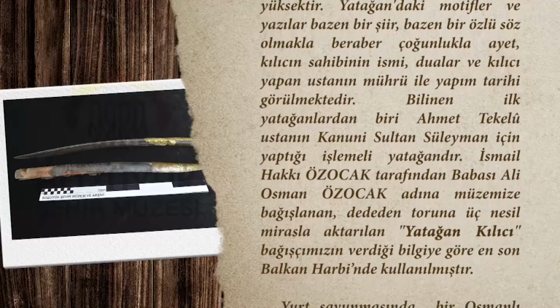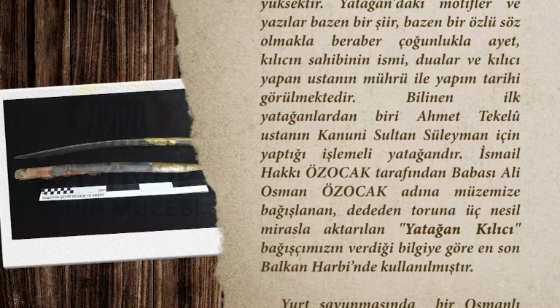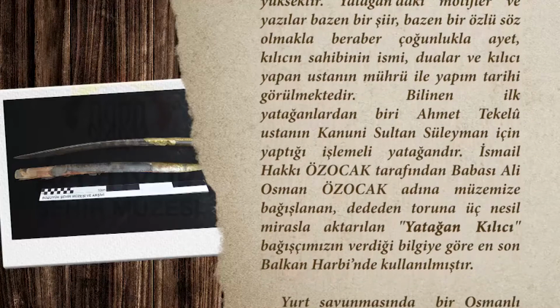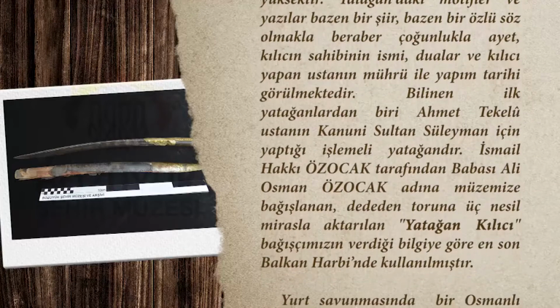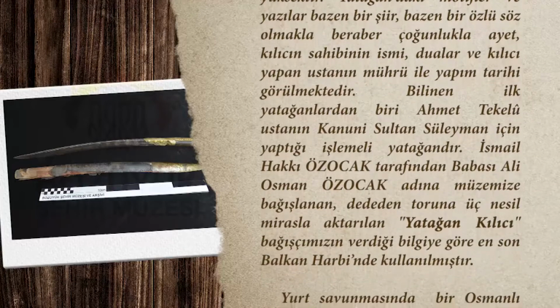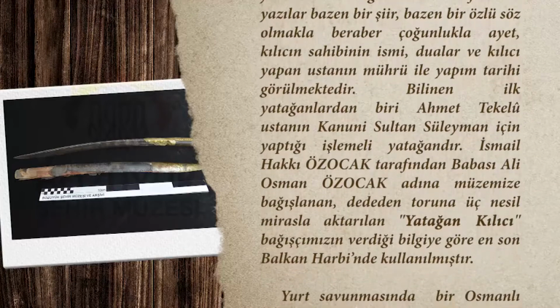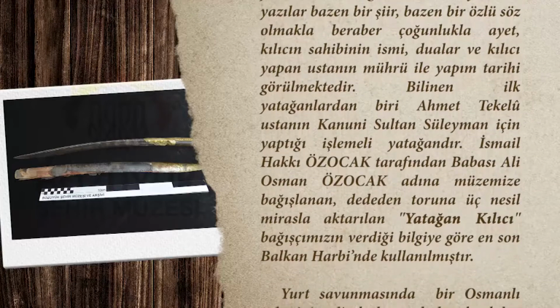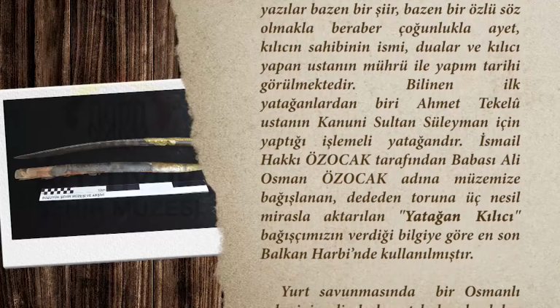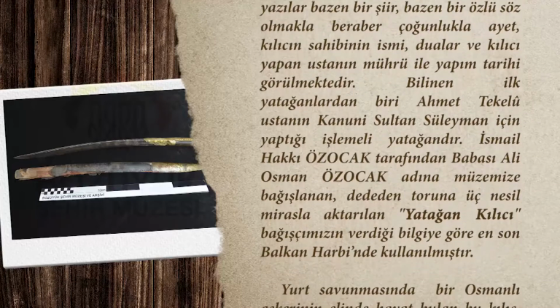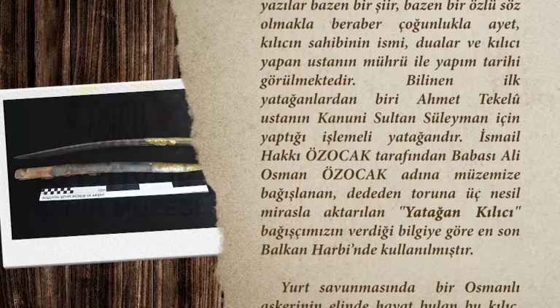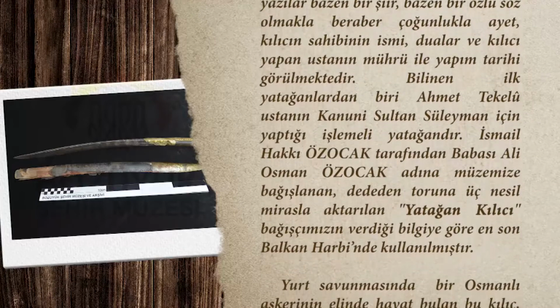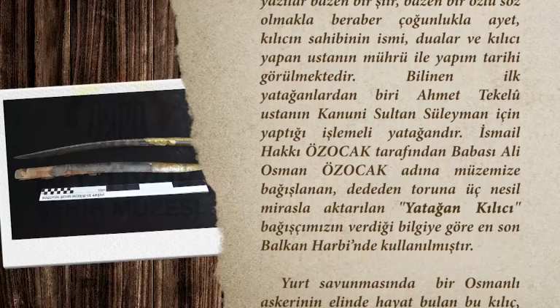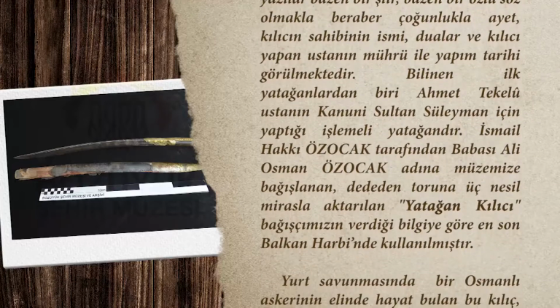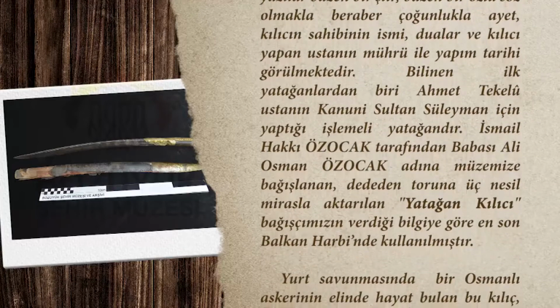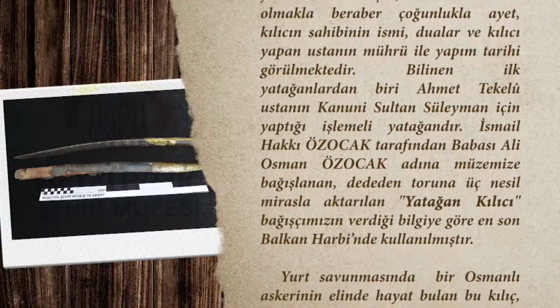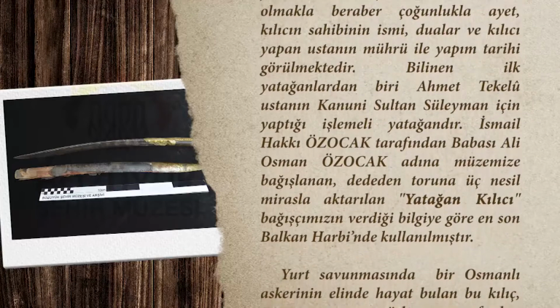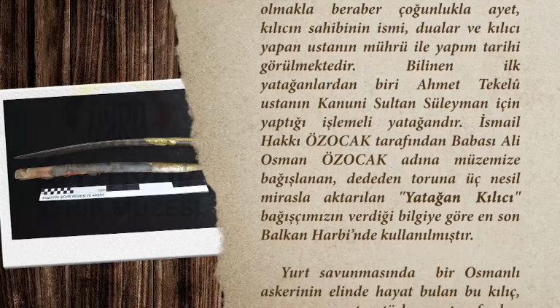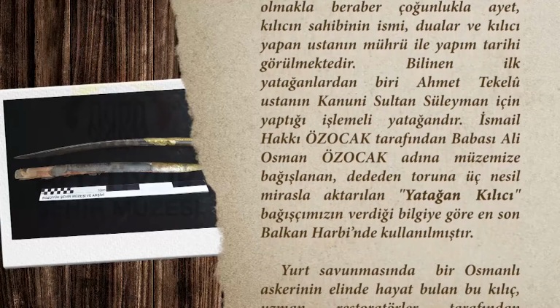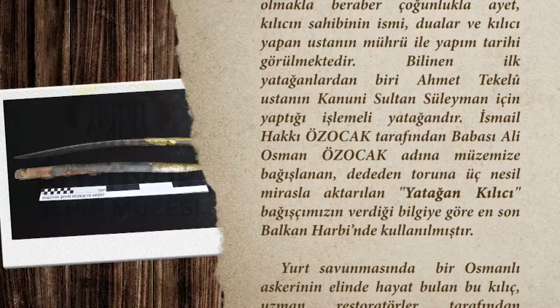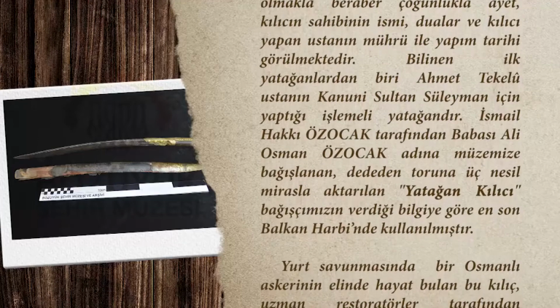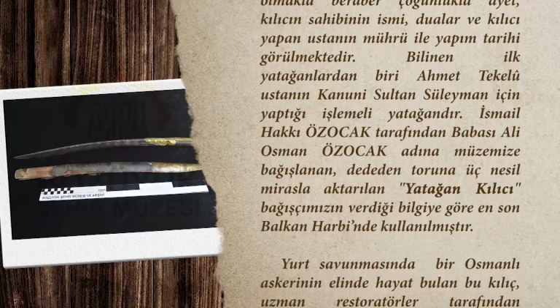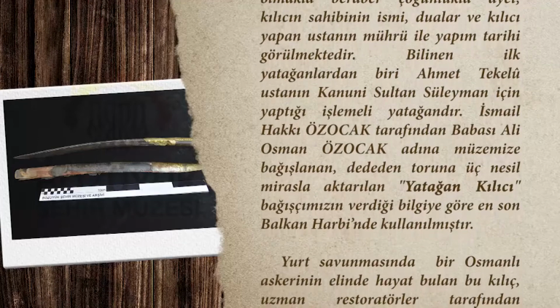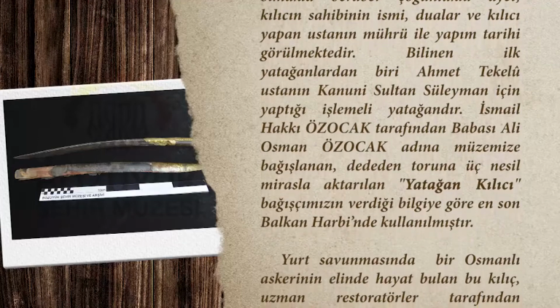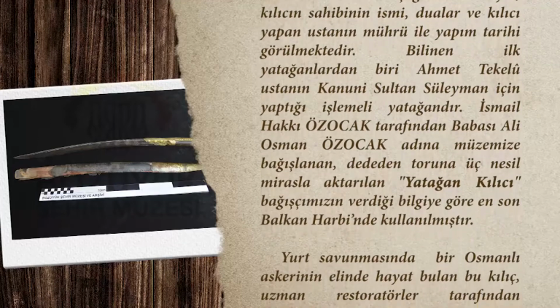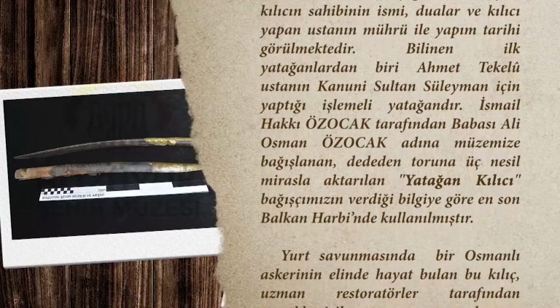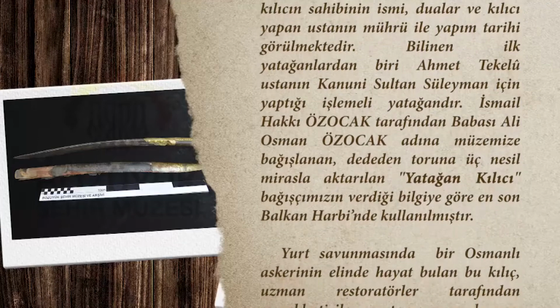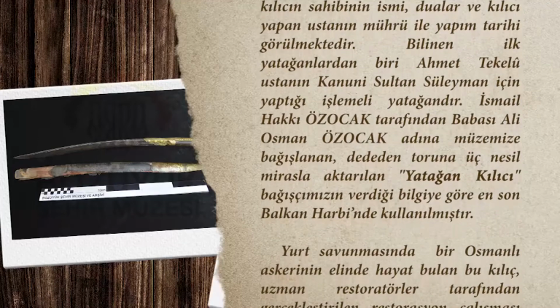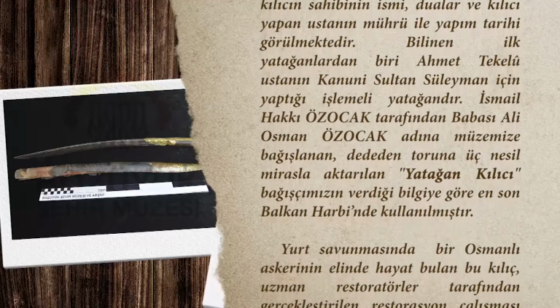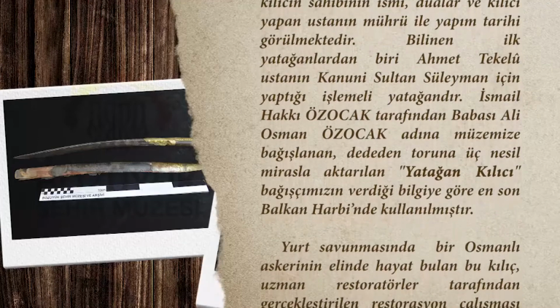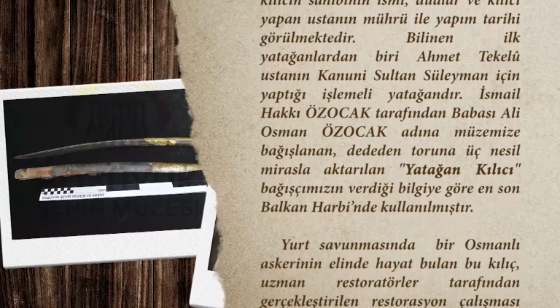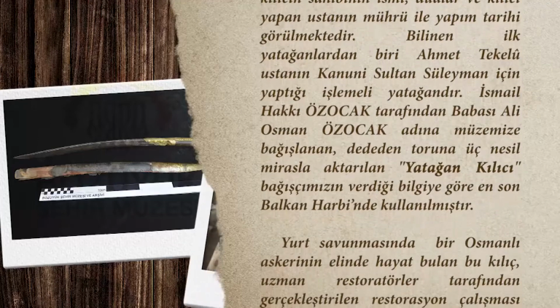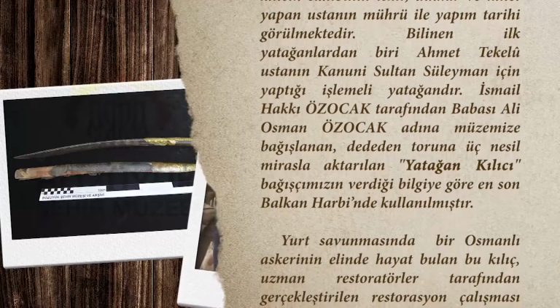Bilinen ilk yatağınlardan biri, Ahmet Tekeli Usta'nın Kanuni Sultan Süleyman için yaptığı işlemeli yatağındır.